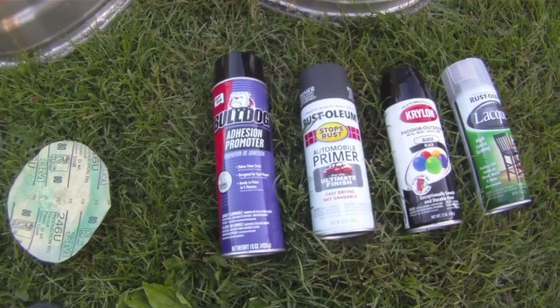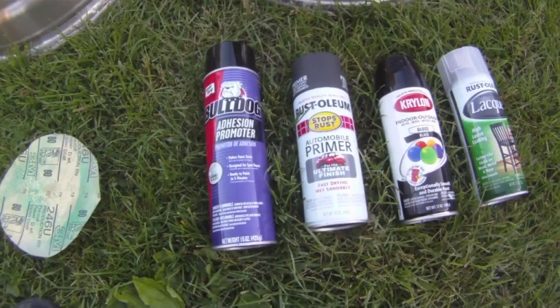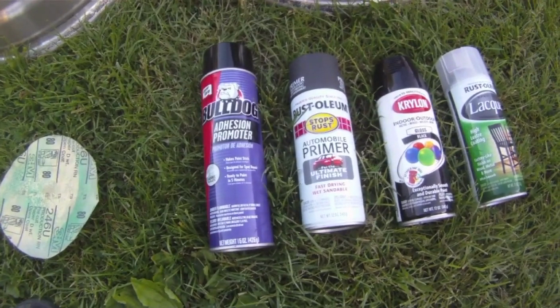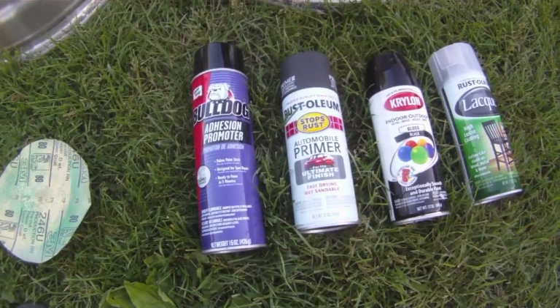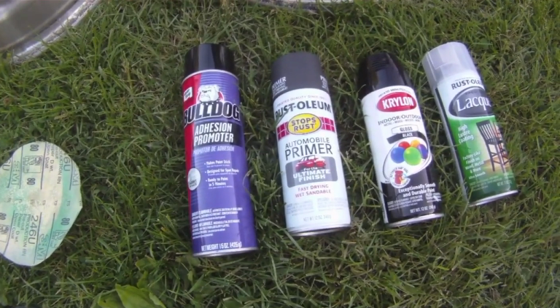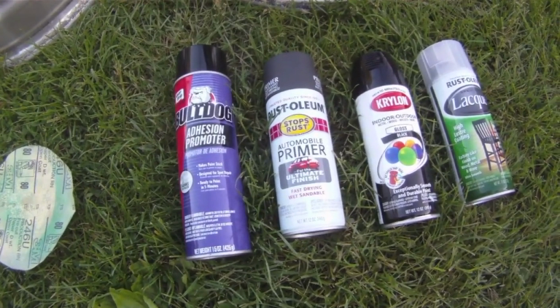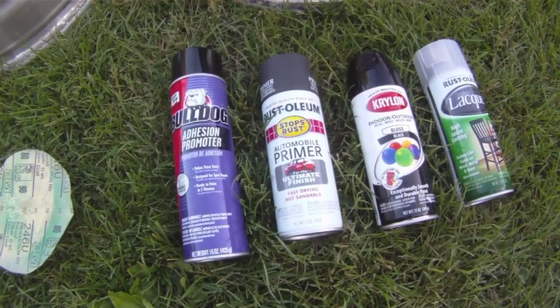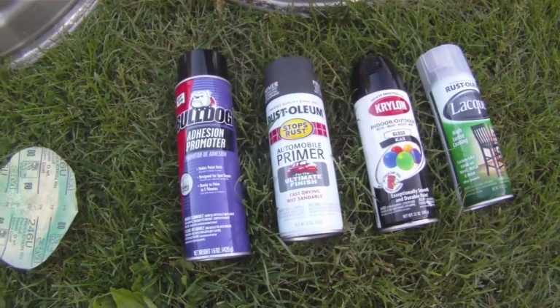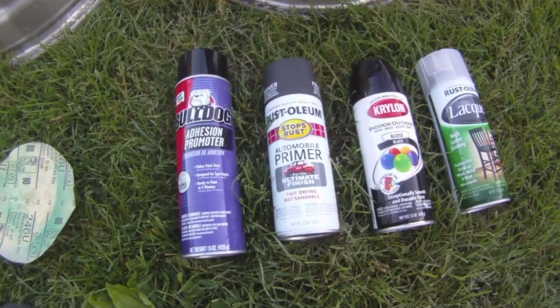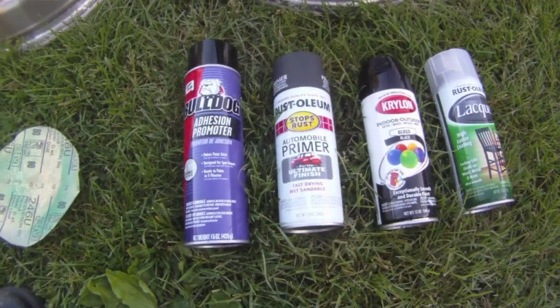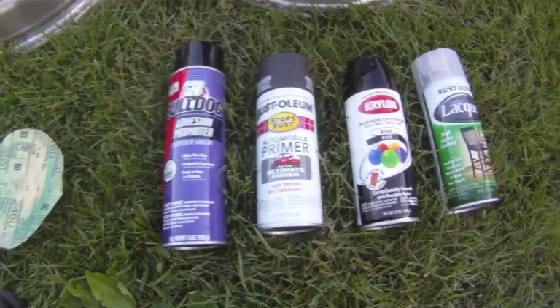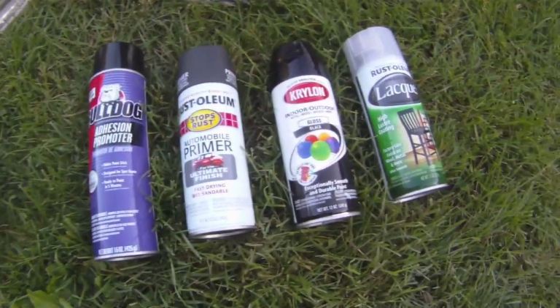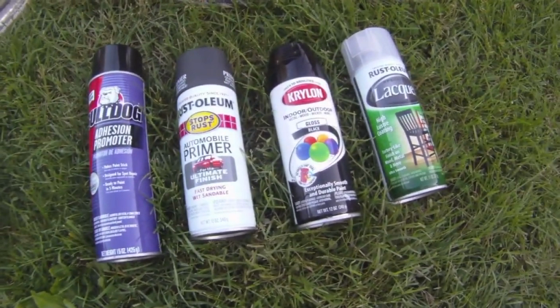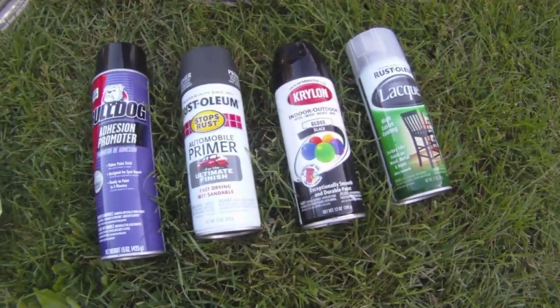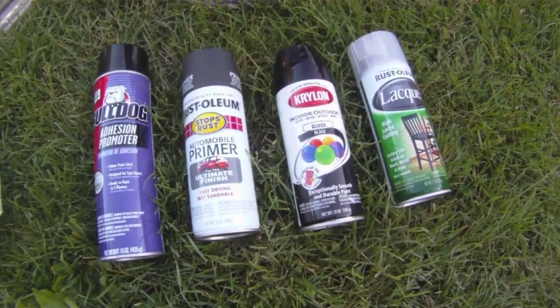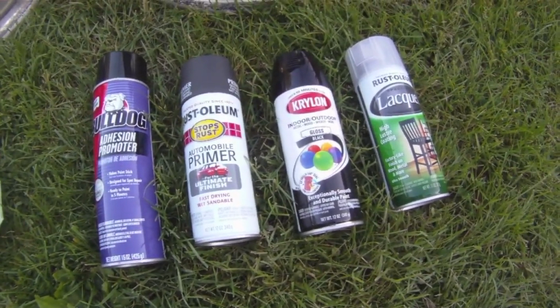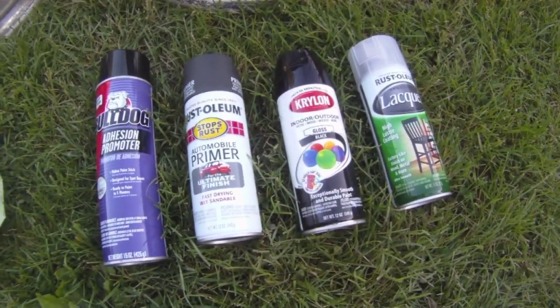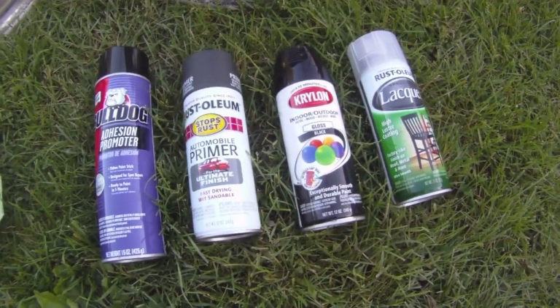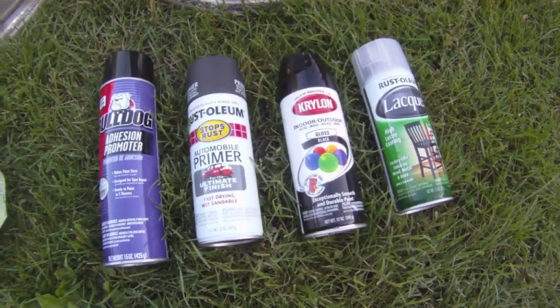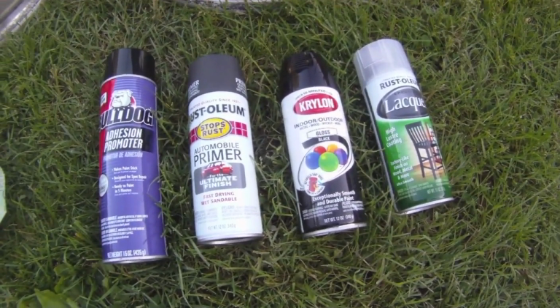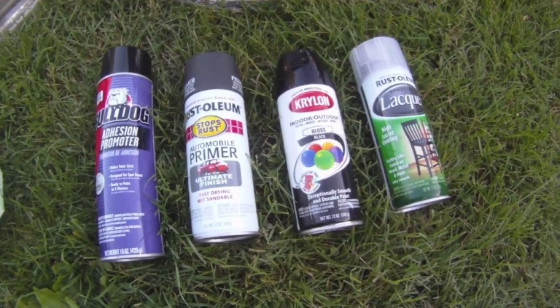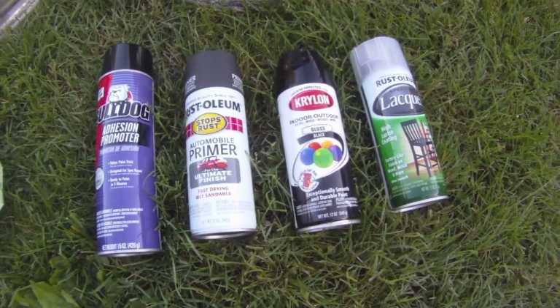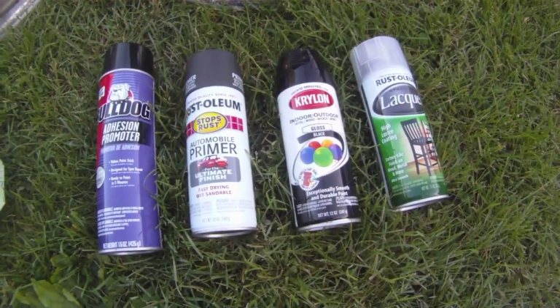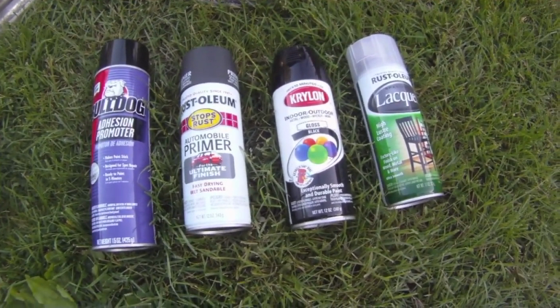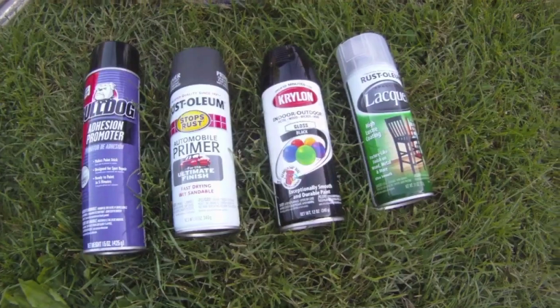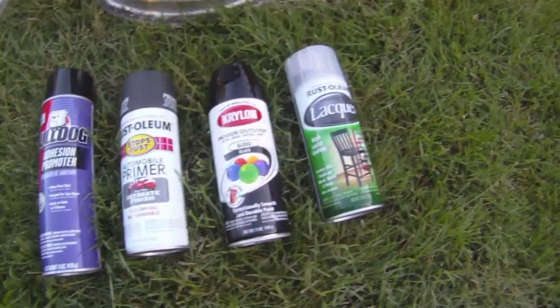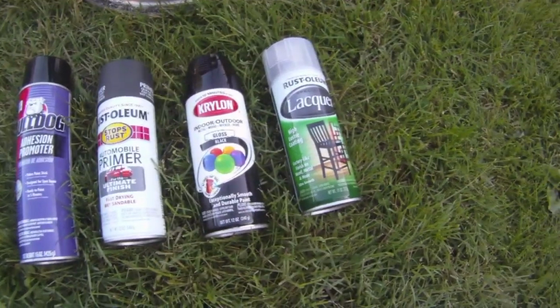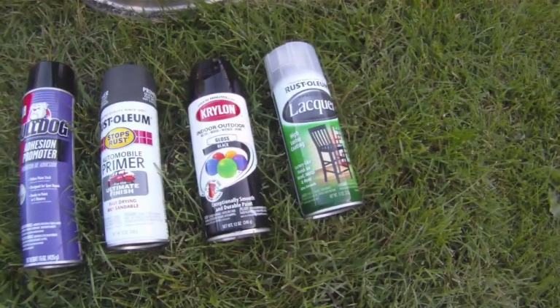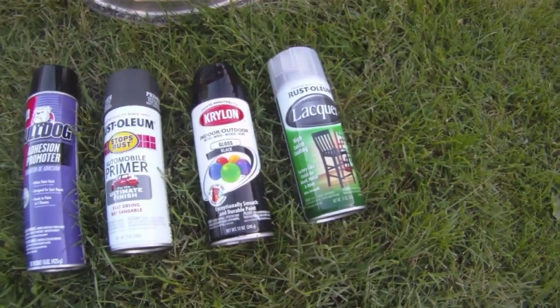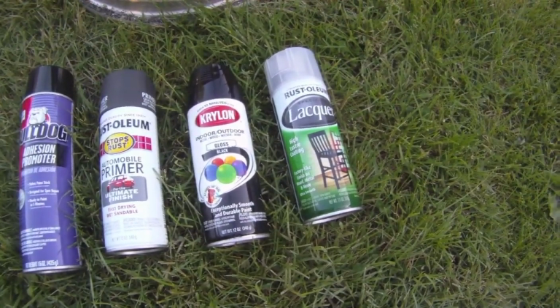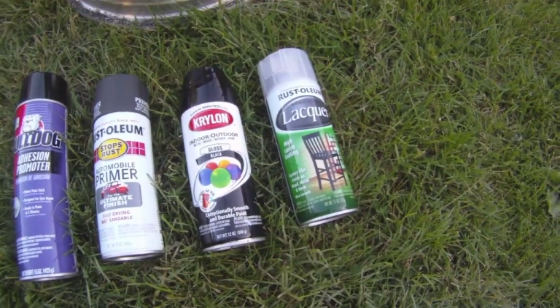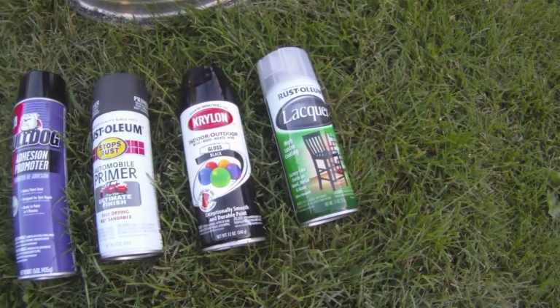Next, some primer. Then I'm going to do two coats of gloss black and then some clear coat after that.